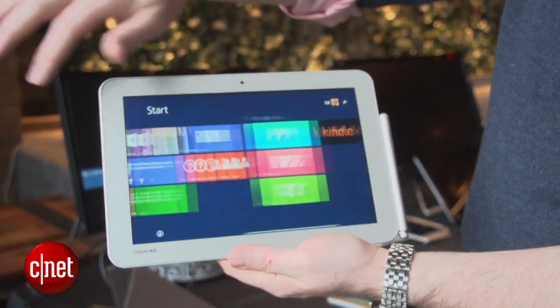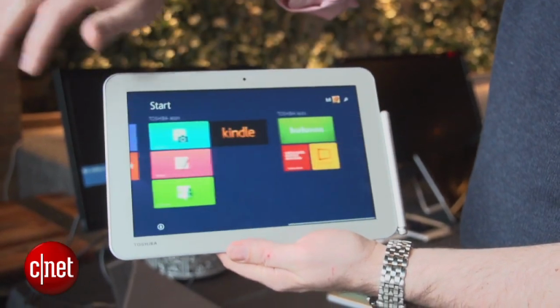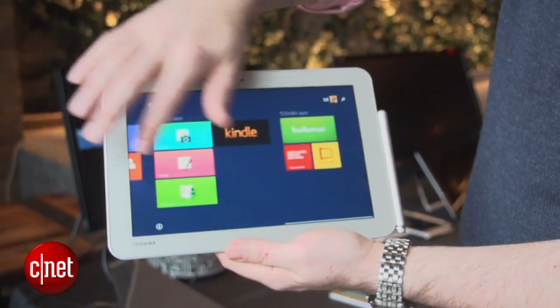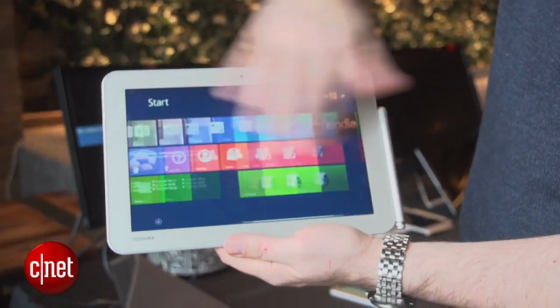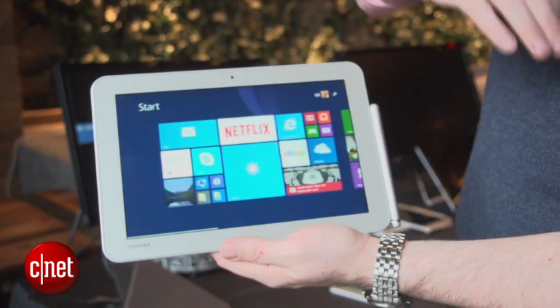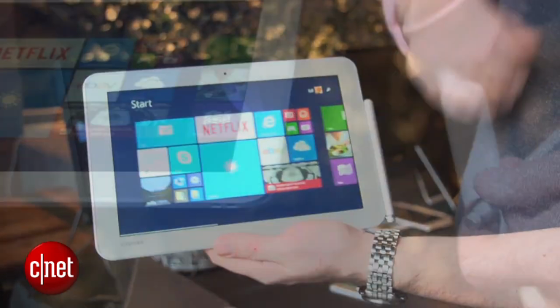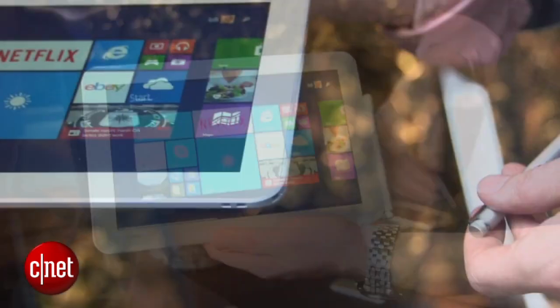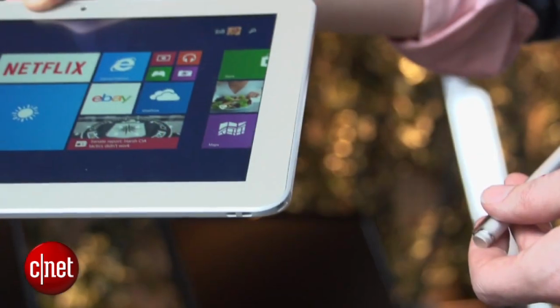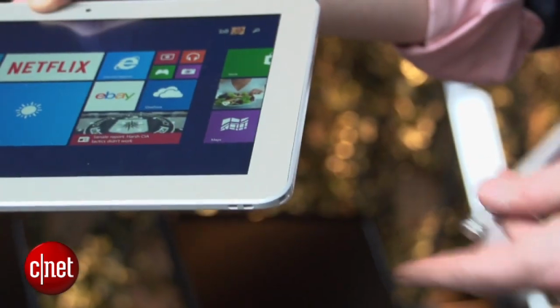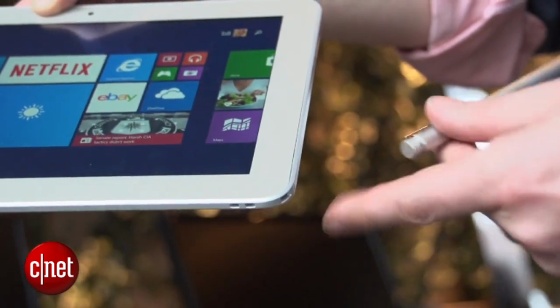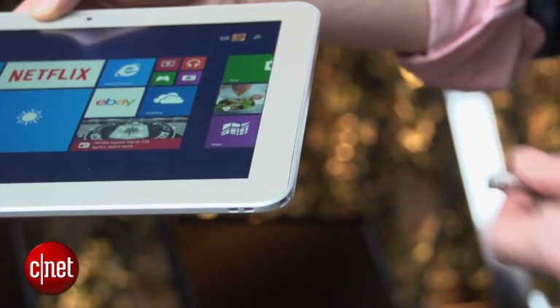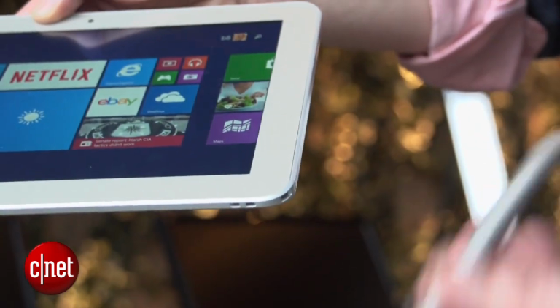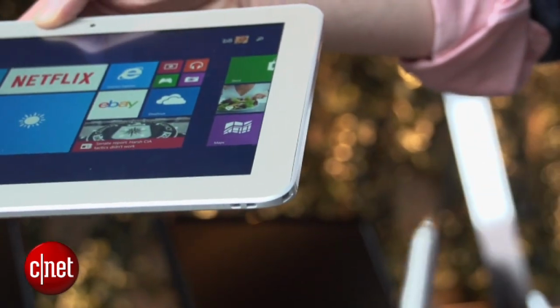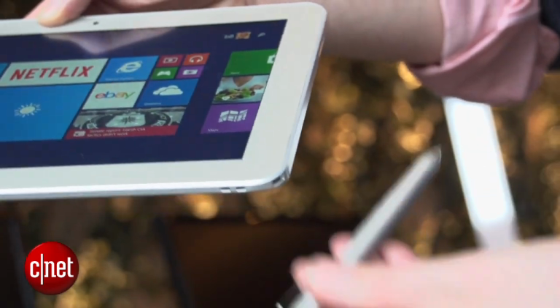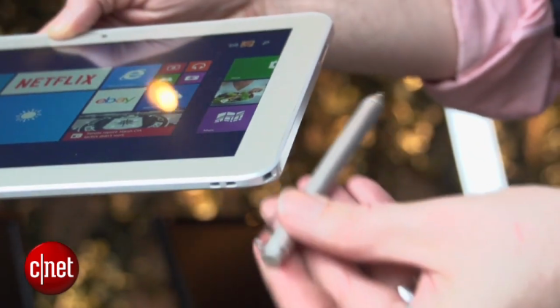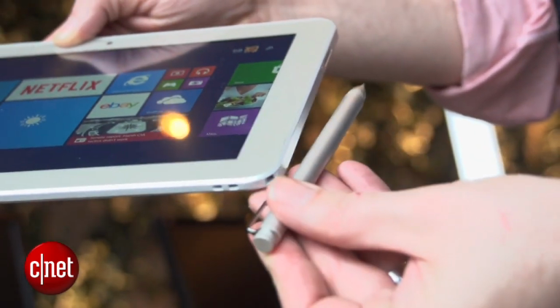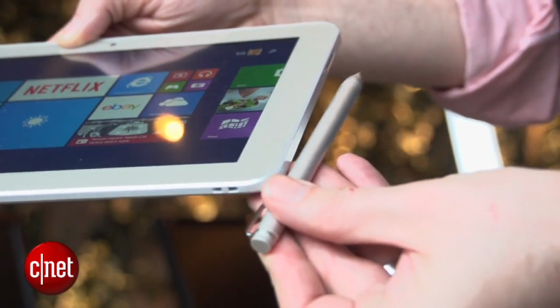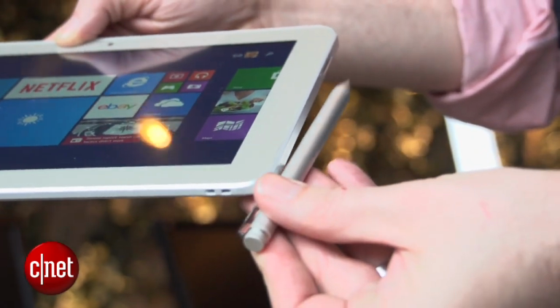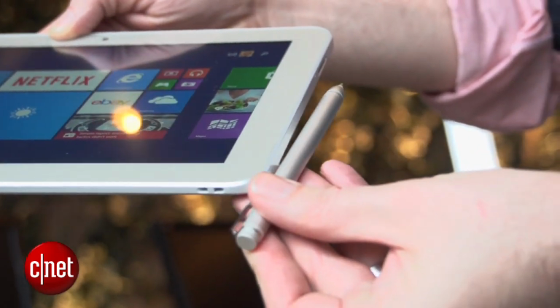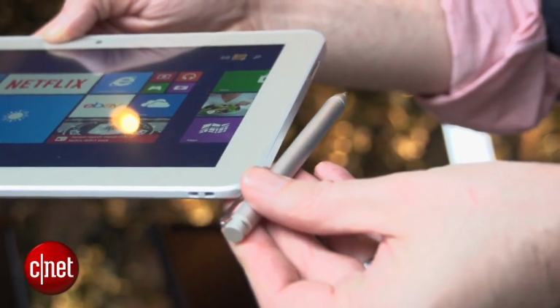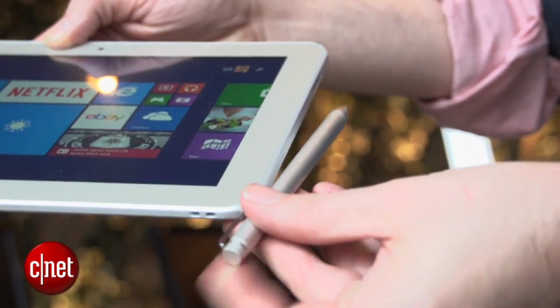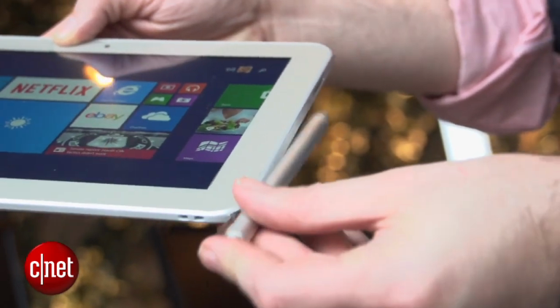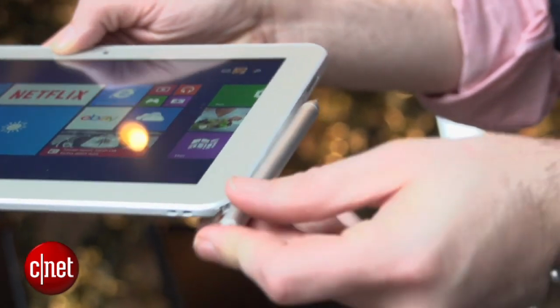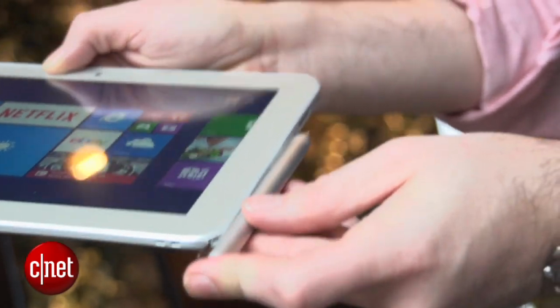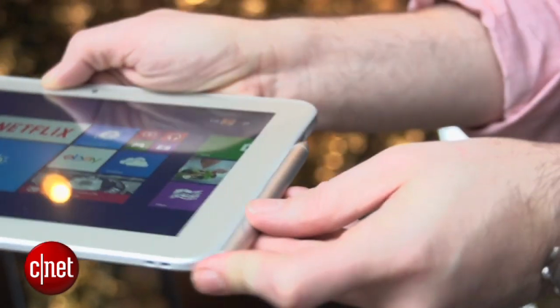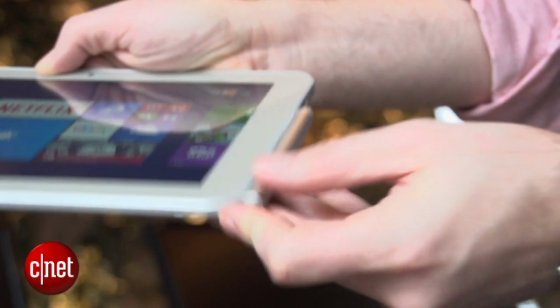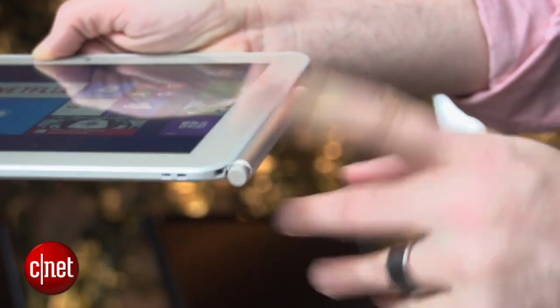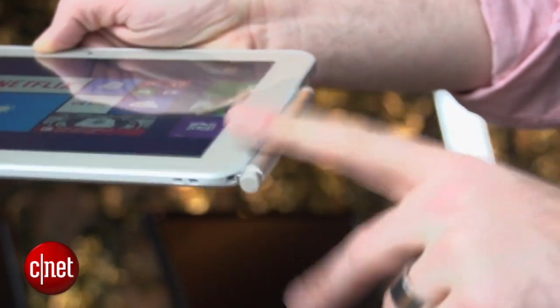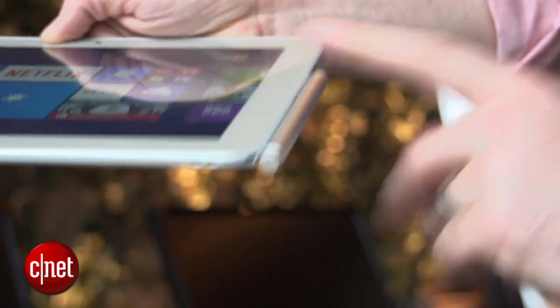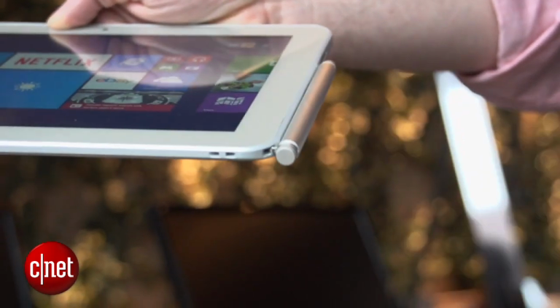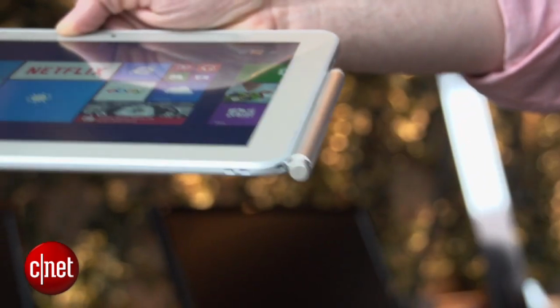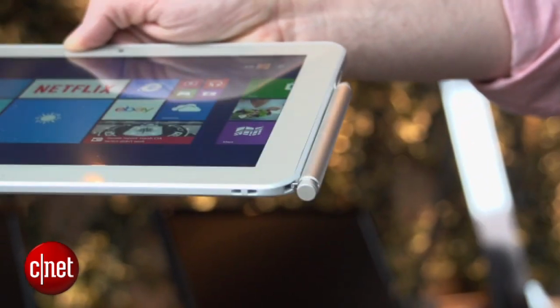They come with a stylus that actually clips on with a little clip right here. It's got a little cap — you can stick the cap on the back — then just pull it out of a little slot.